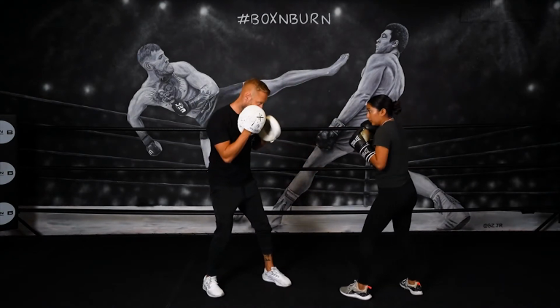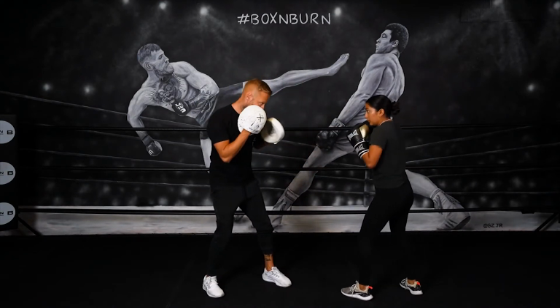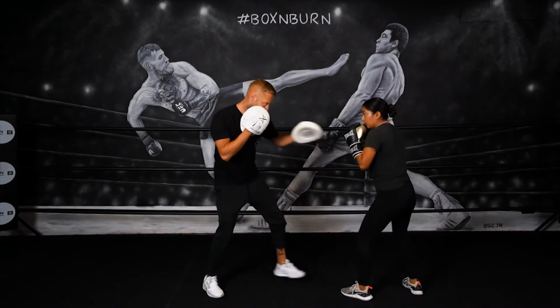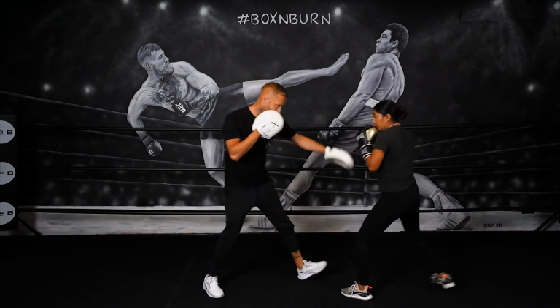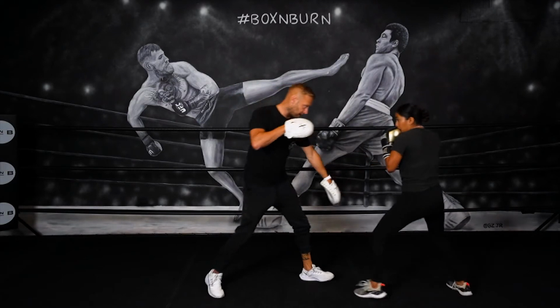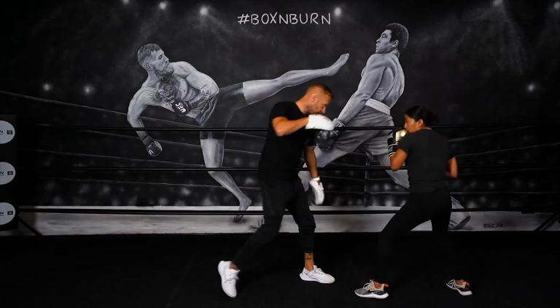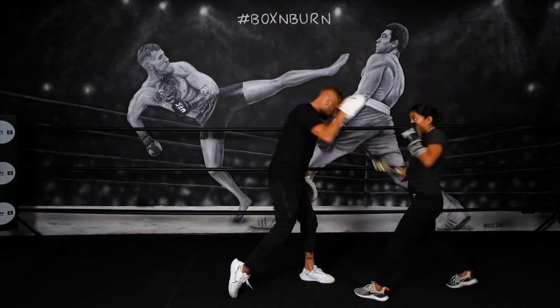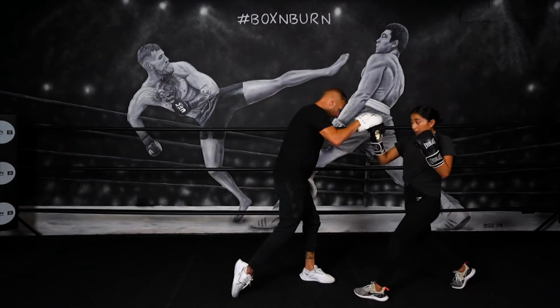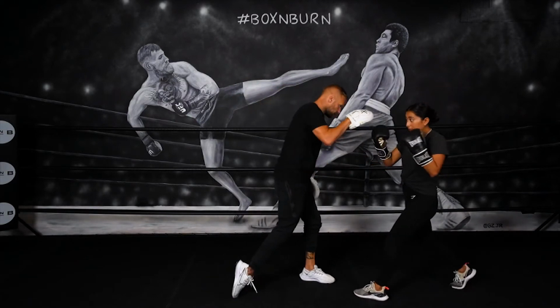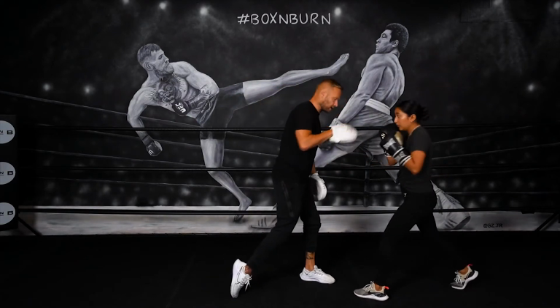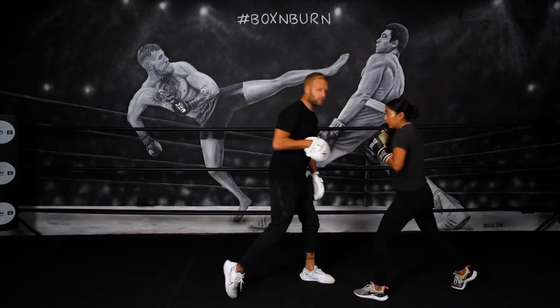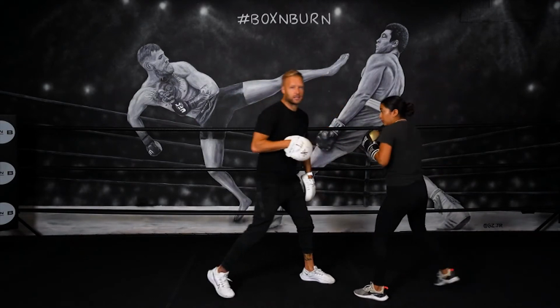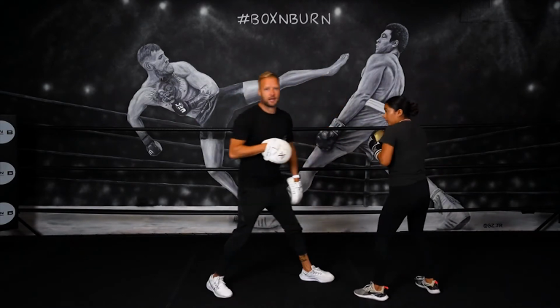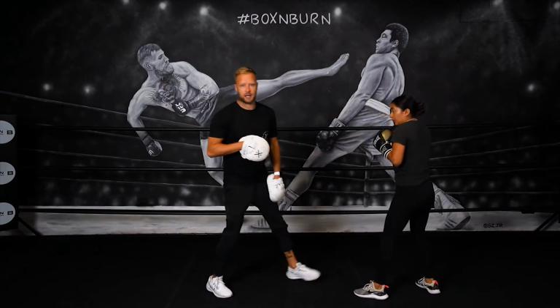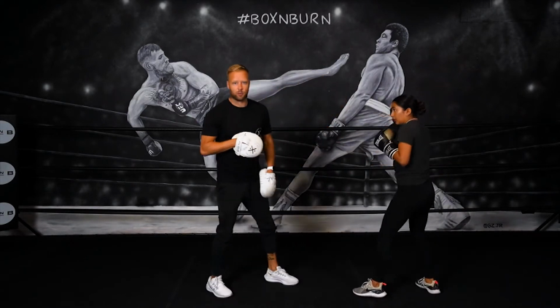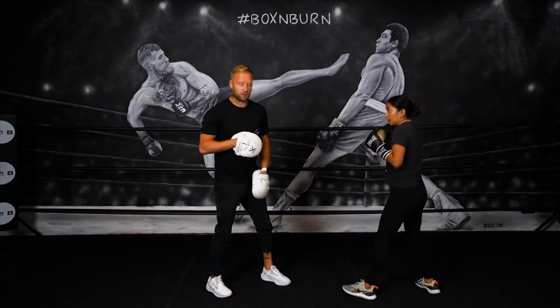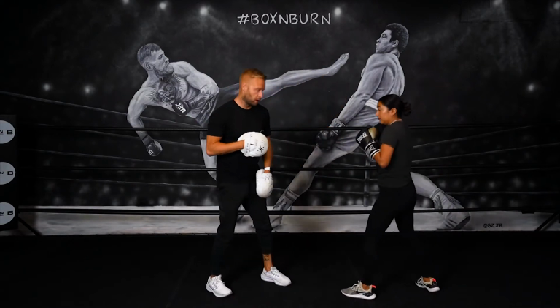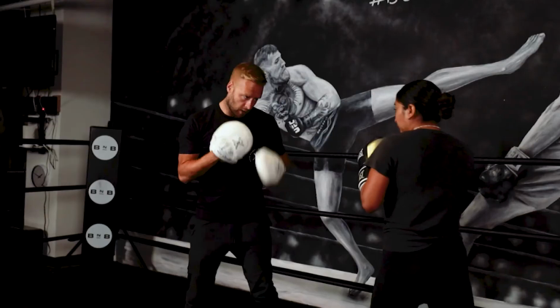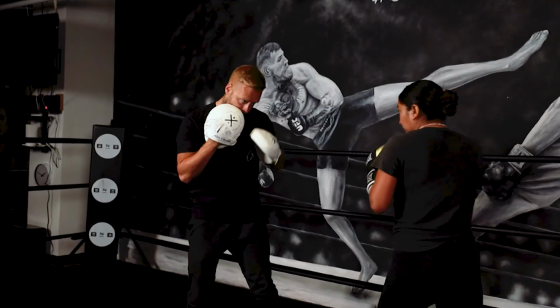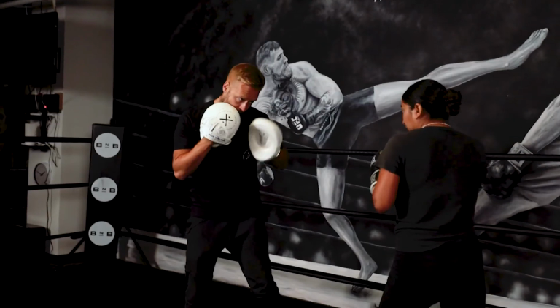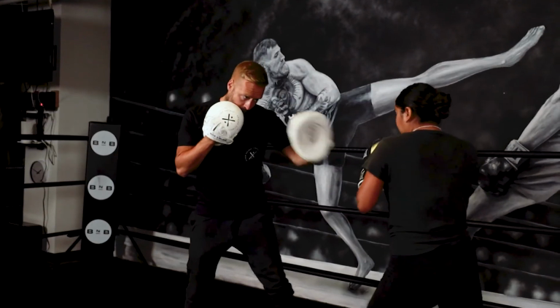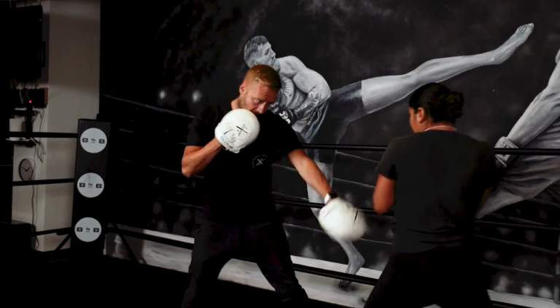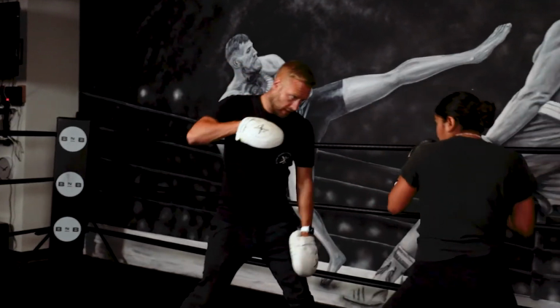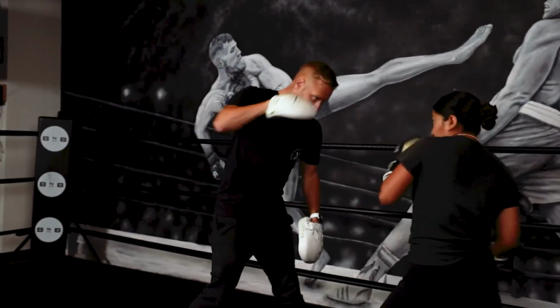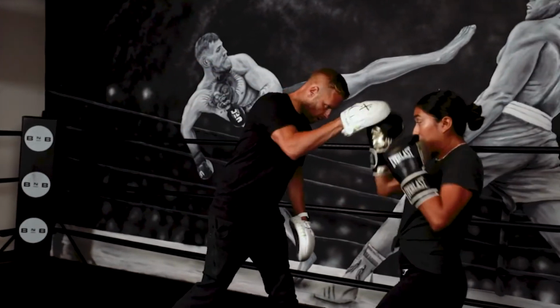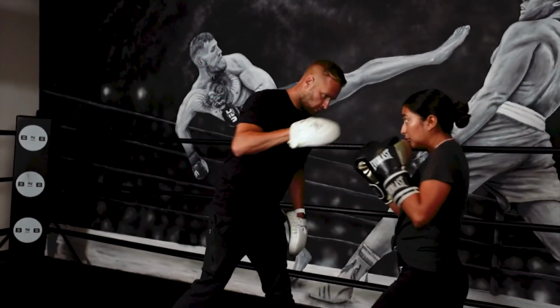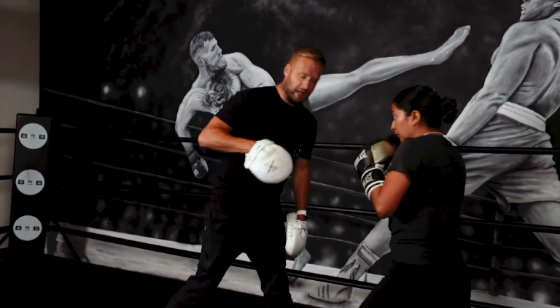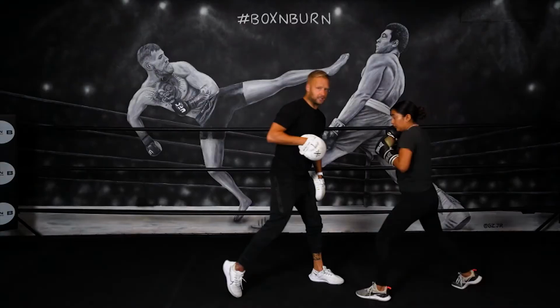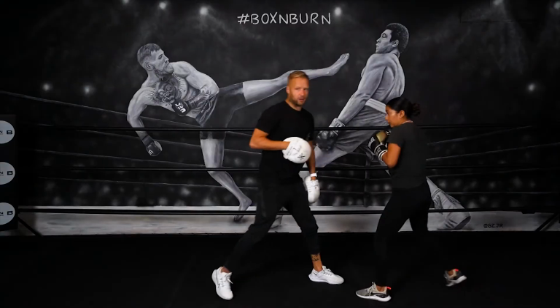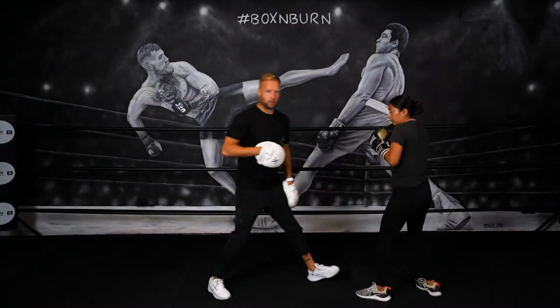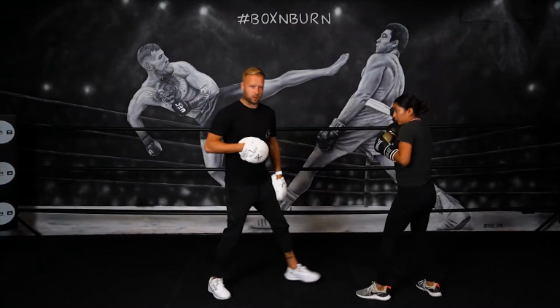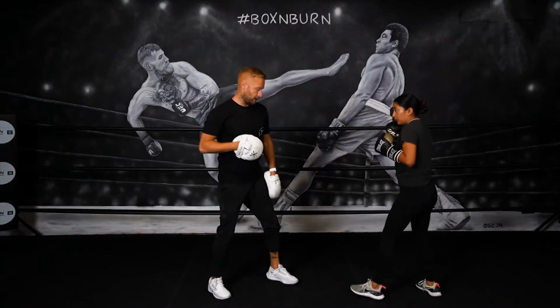So we step back, bang — we catch that uppercut. Step back, we catch that uppercut.